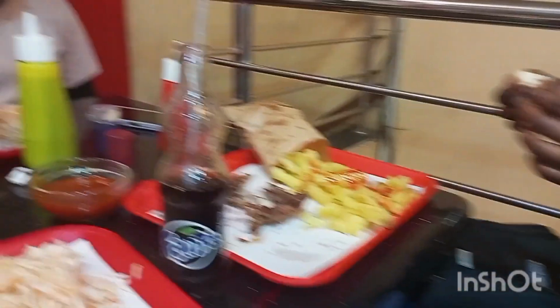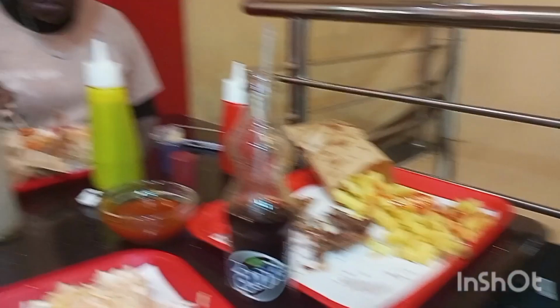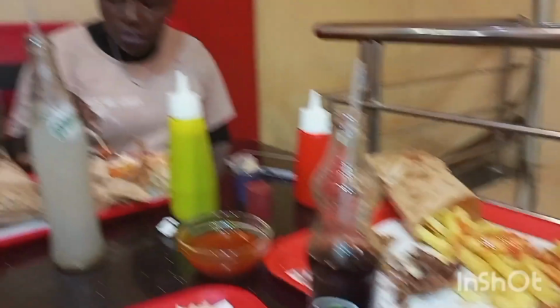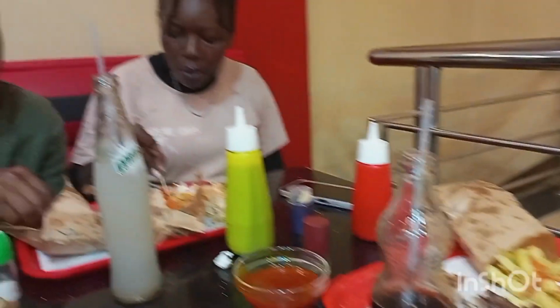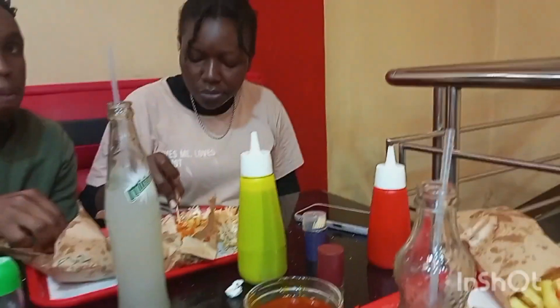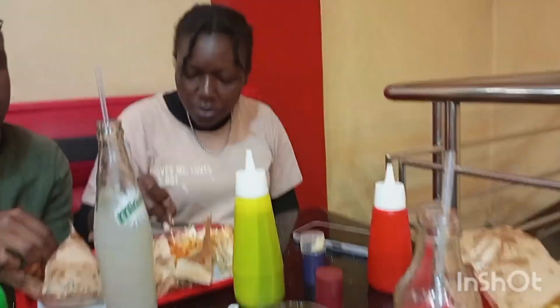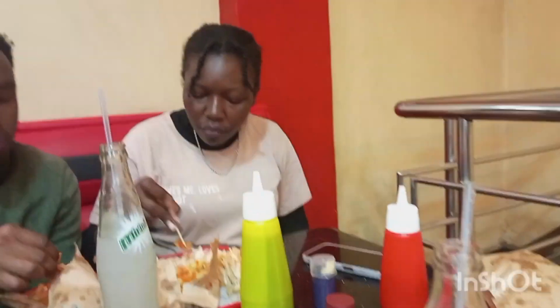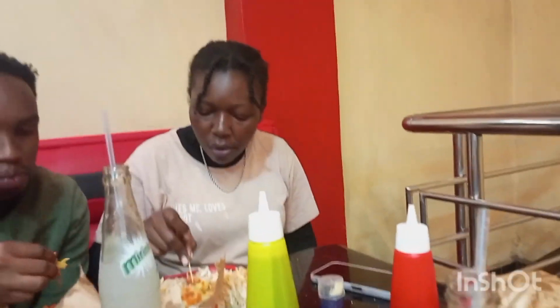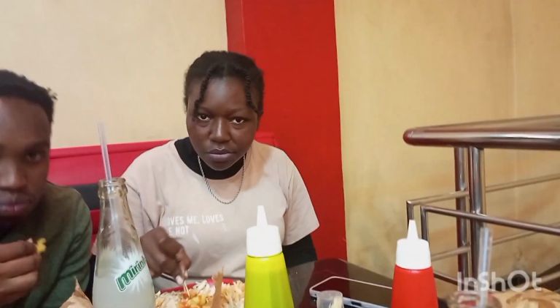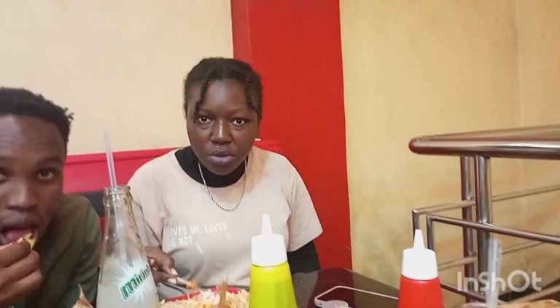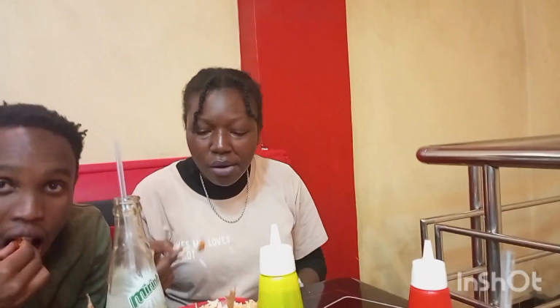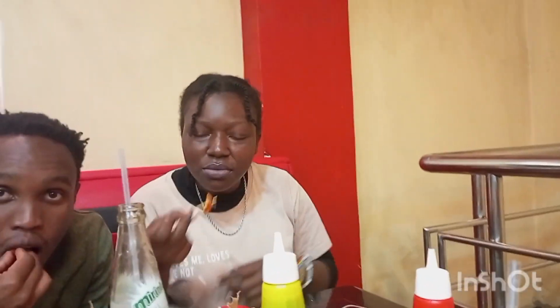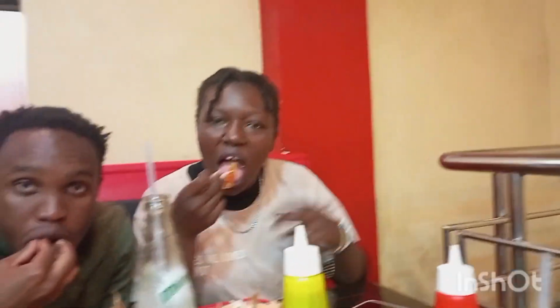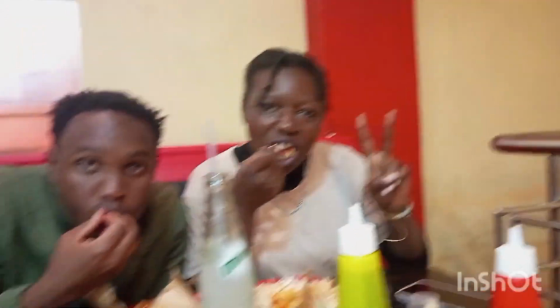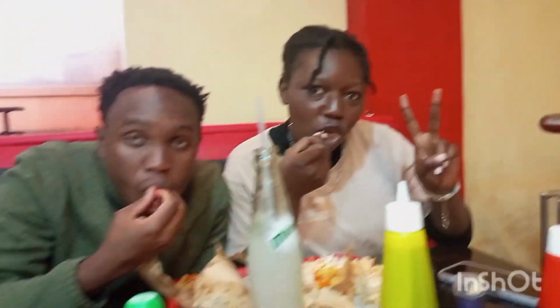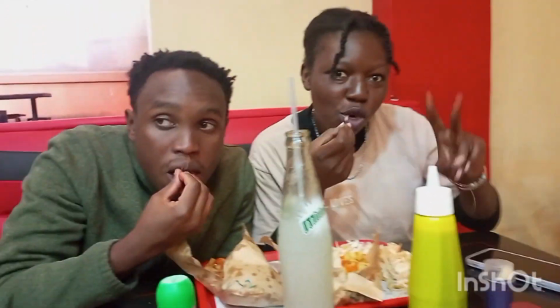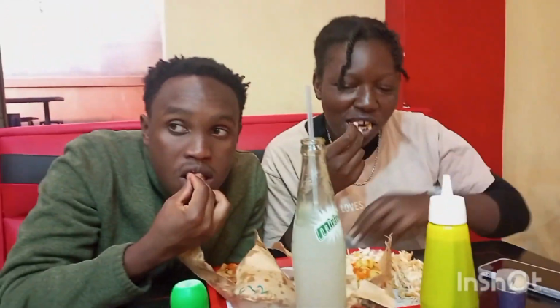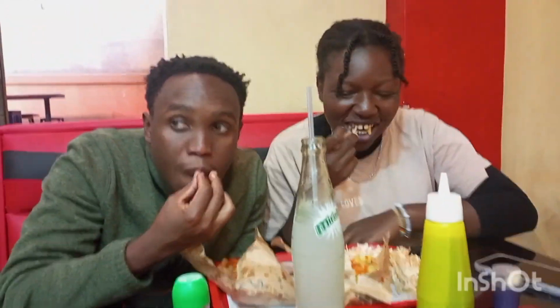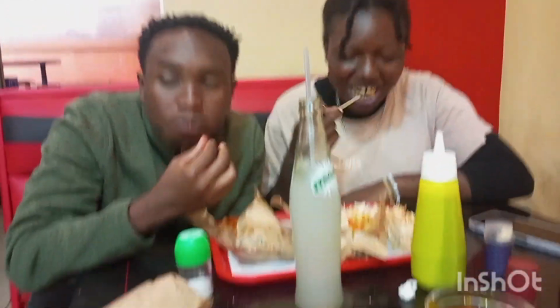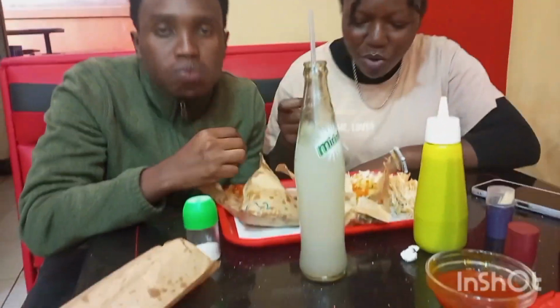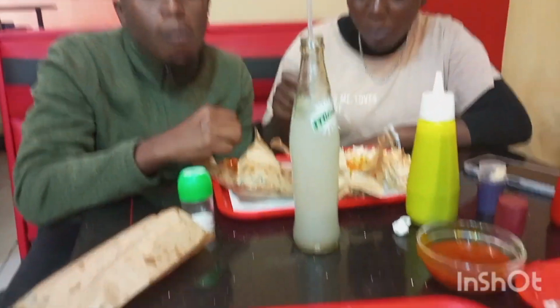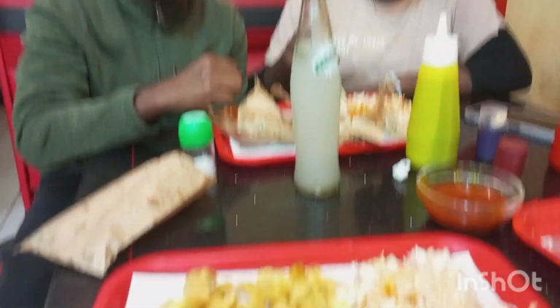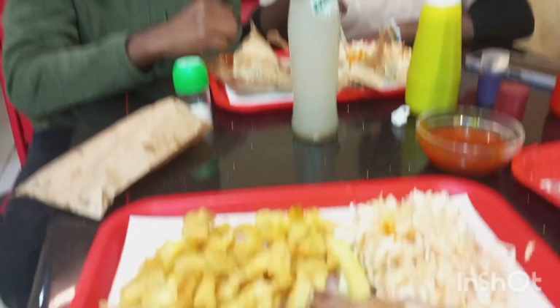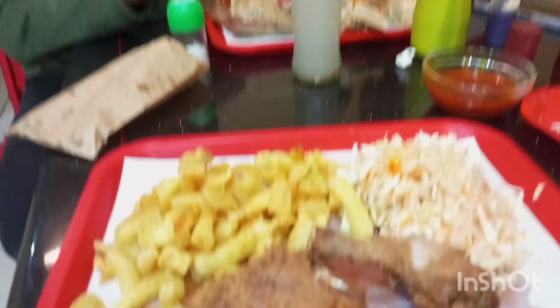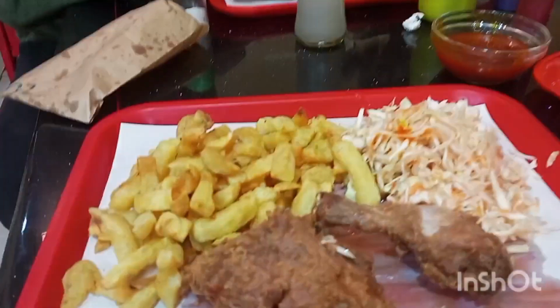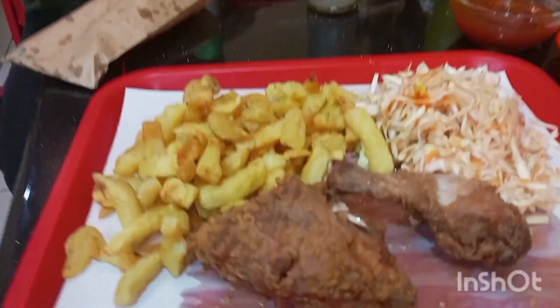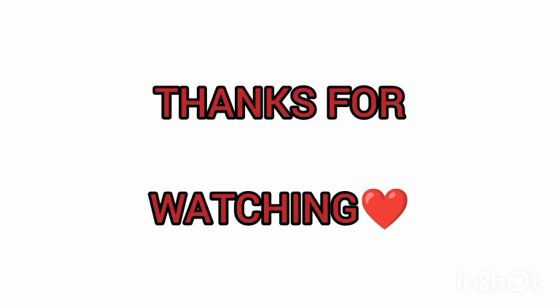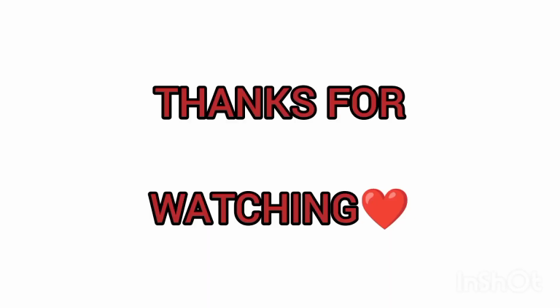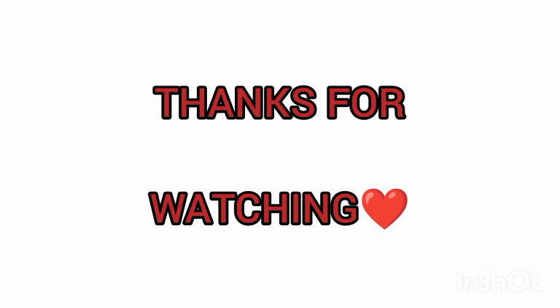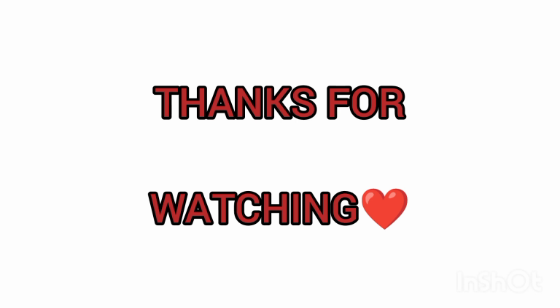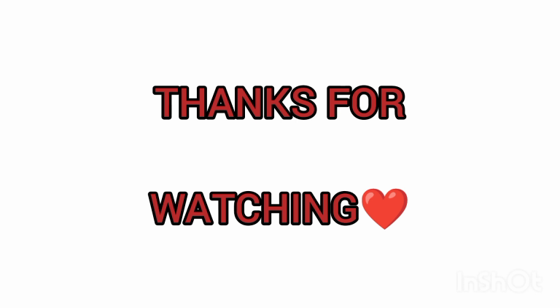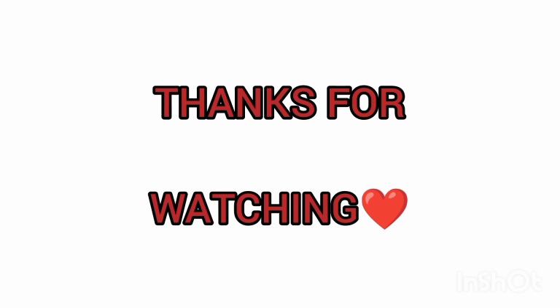Later on I met with a few friends, we had a late lunch and caught up. Thanks so very much for watching — remember to subscribe, like, and comment. Love you guys!